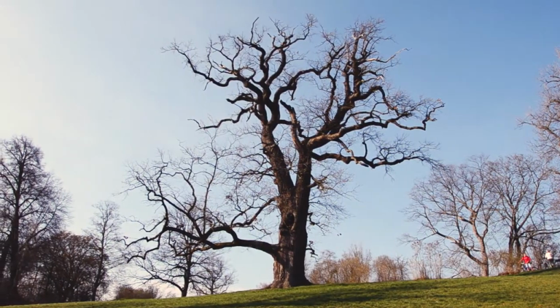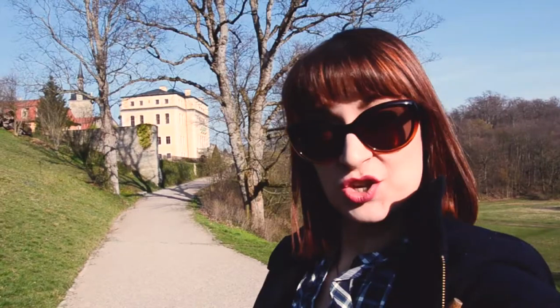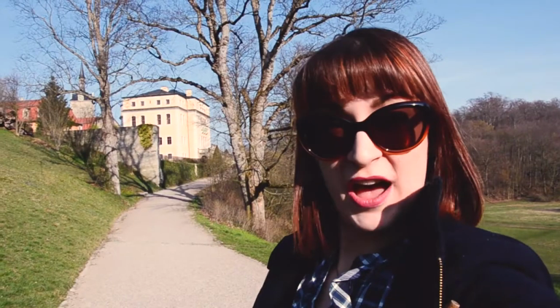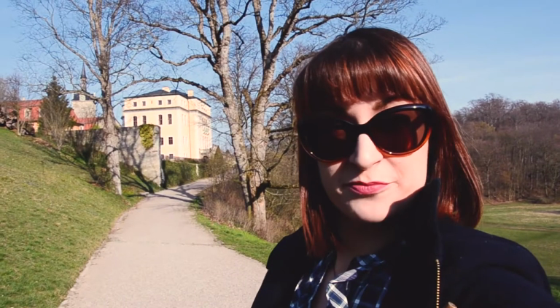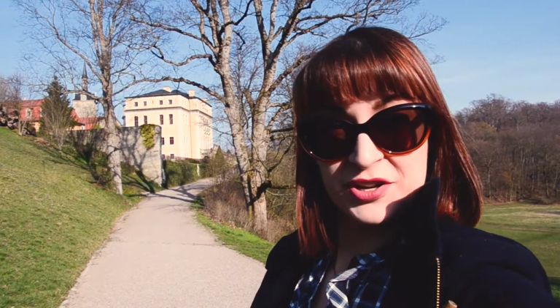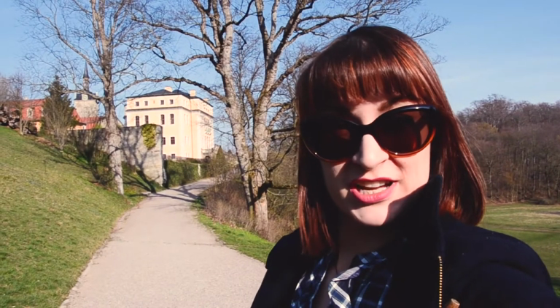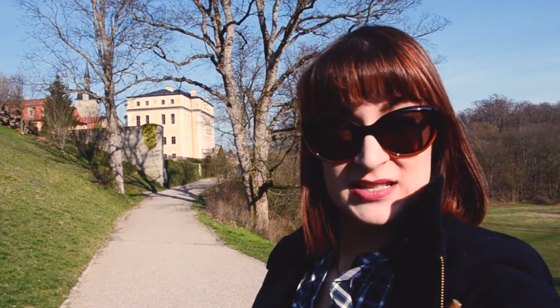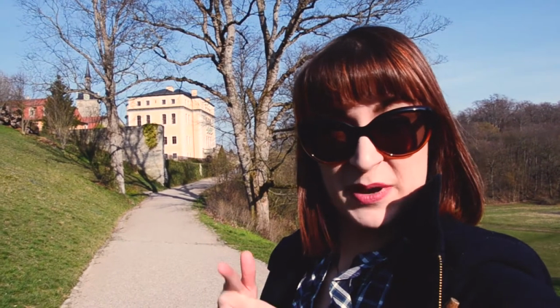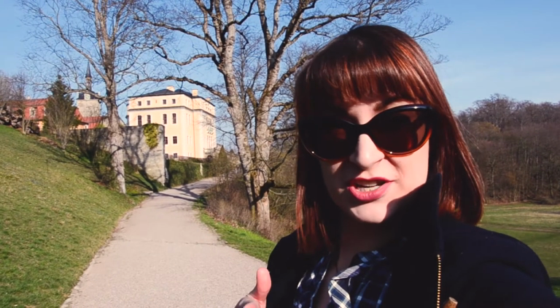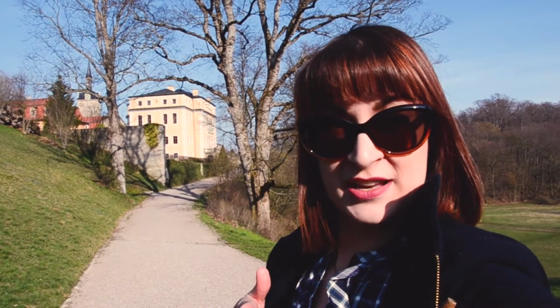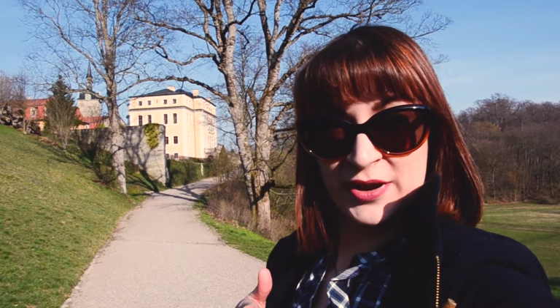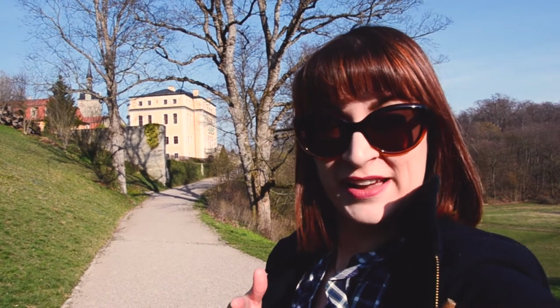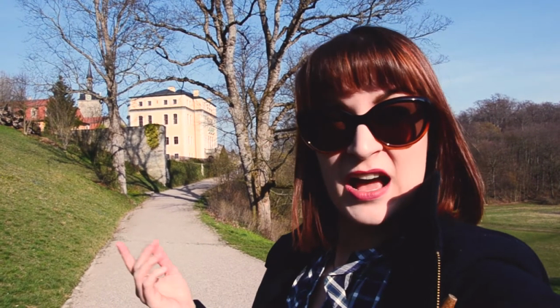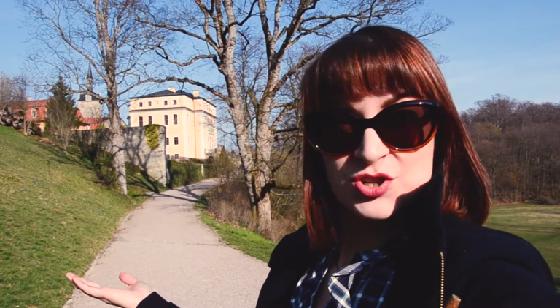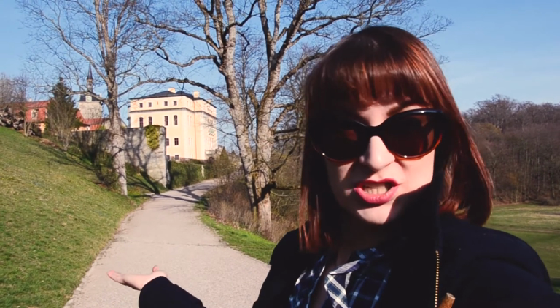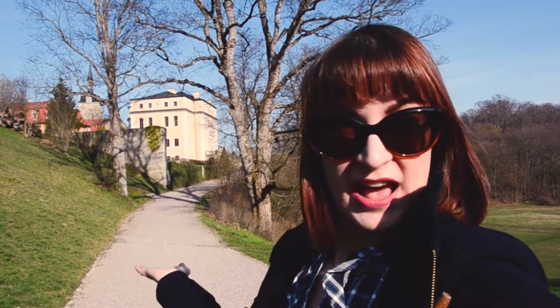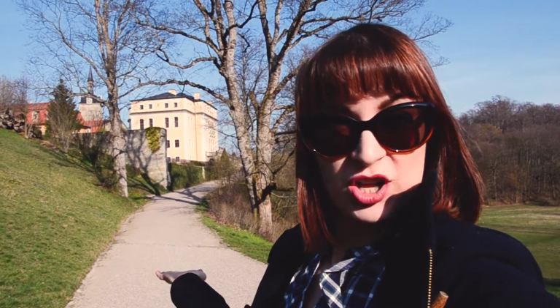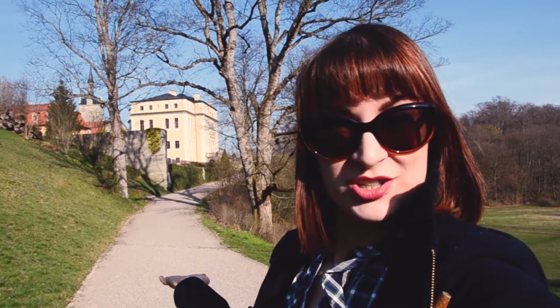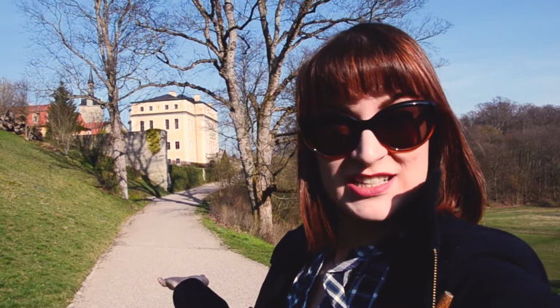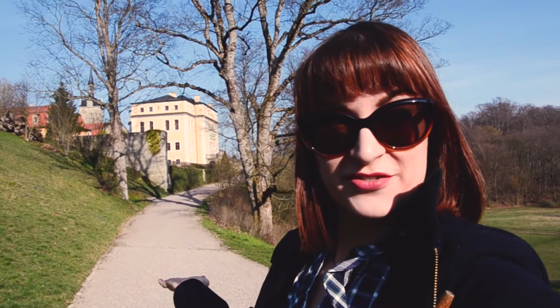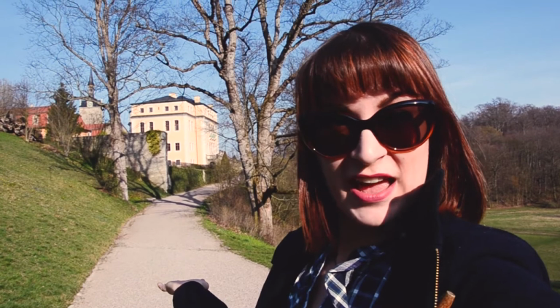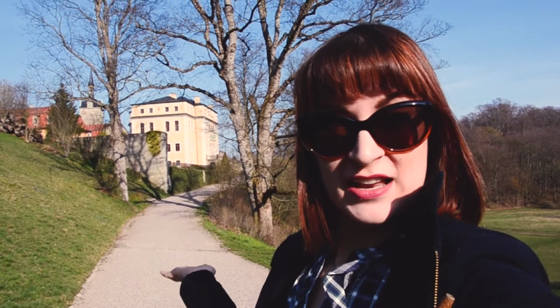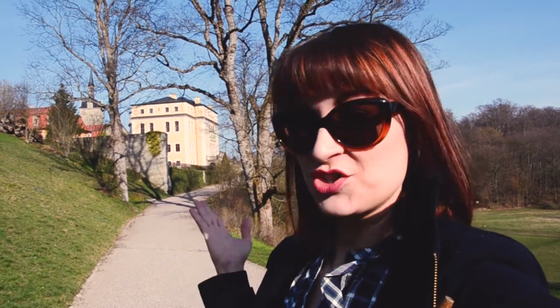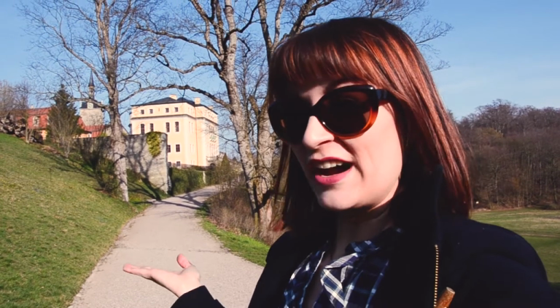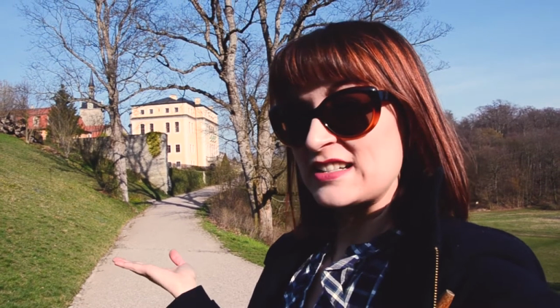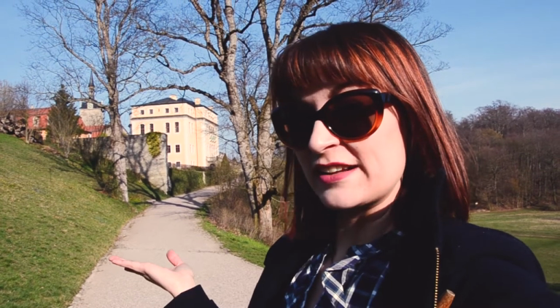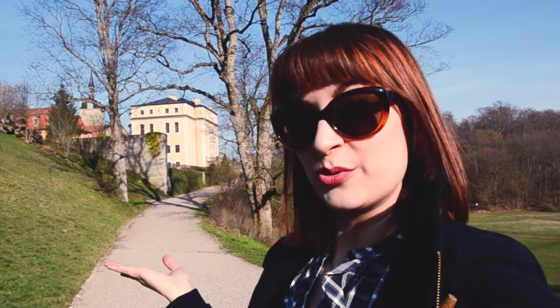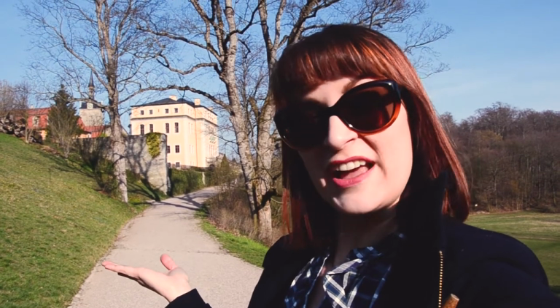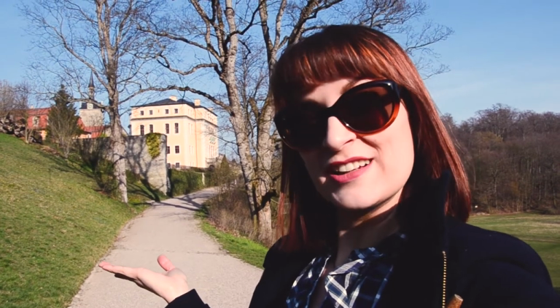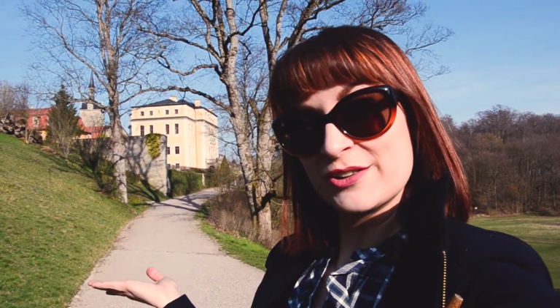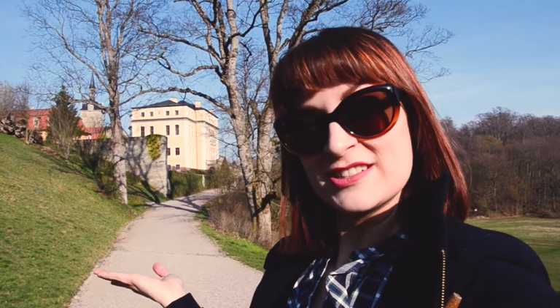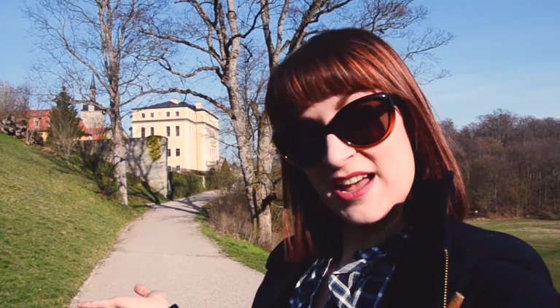You have pretty good chances, especially during the week, to just have it all to yourself and enjoy this little quiet local gem.